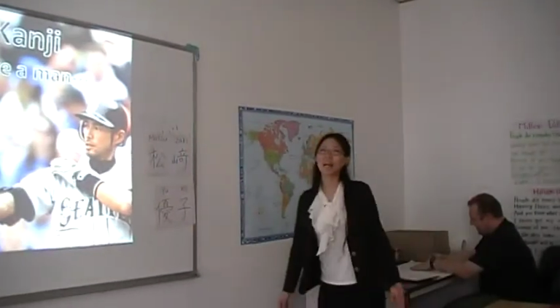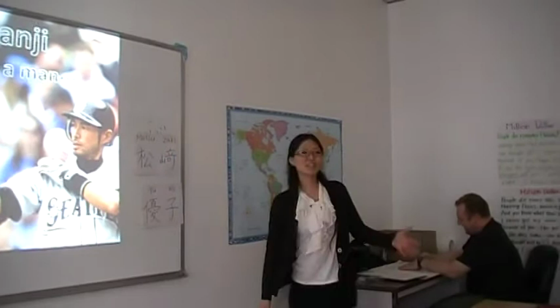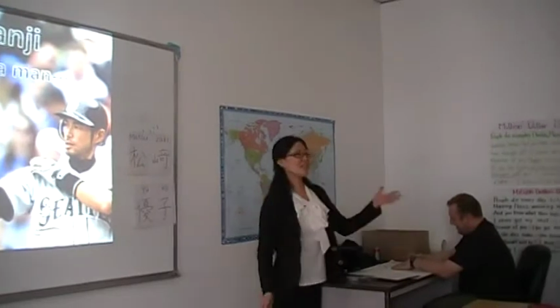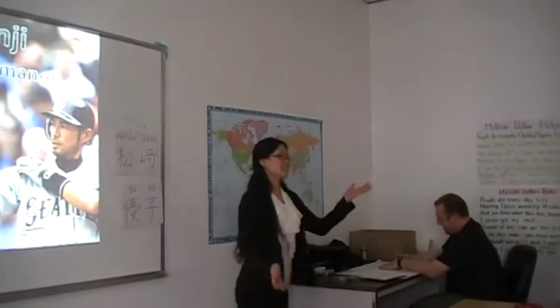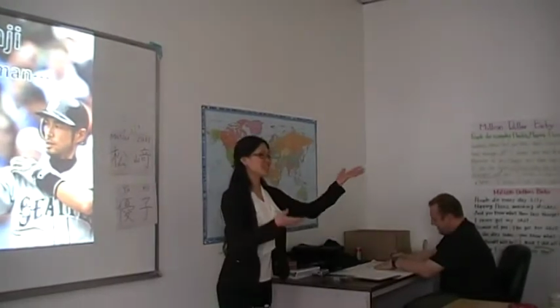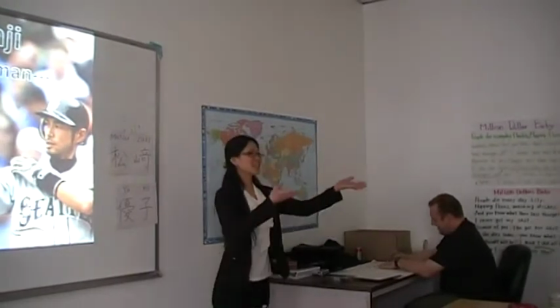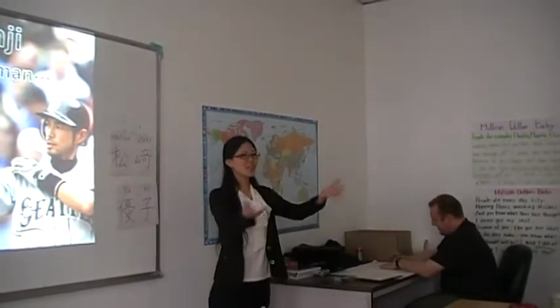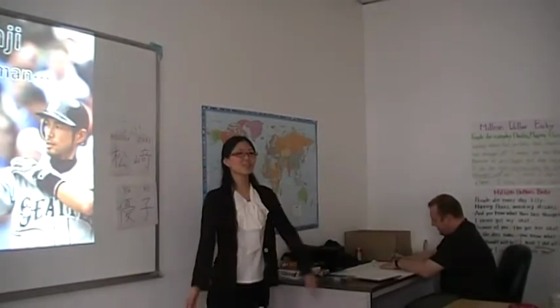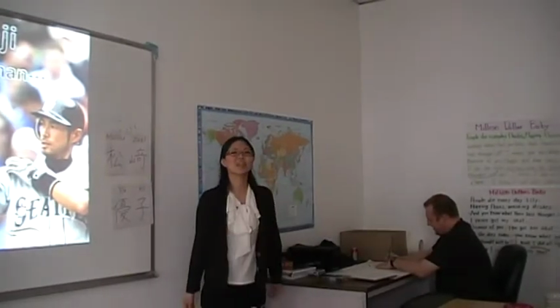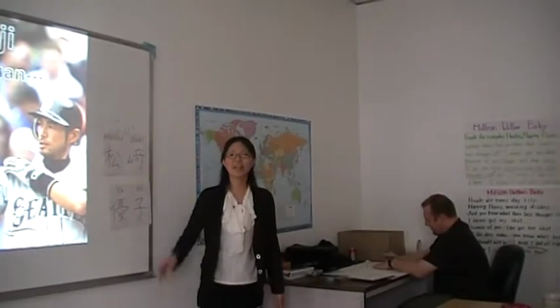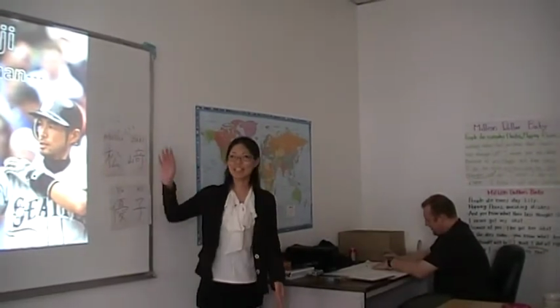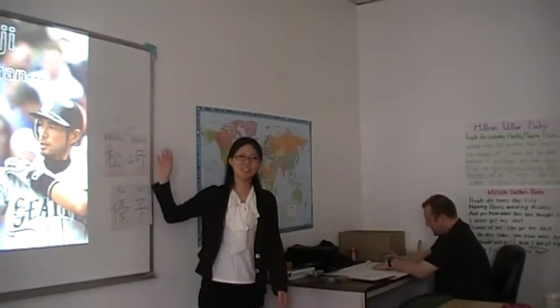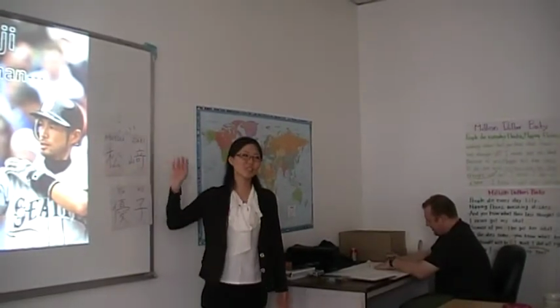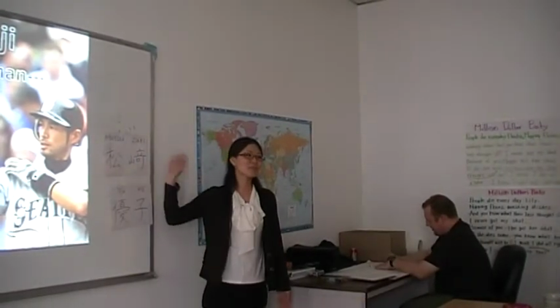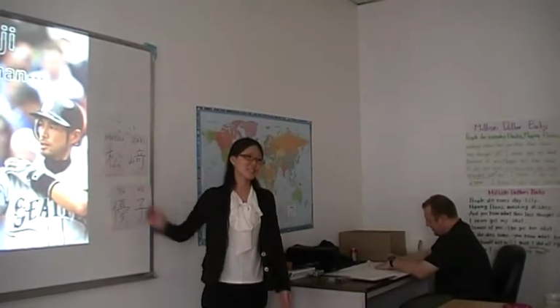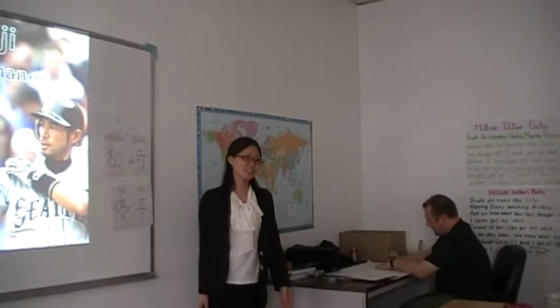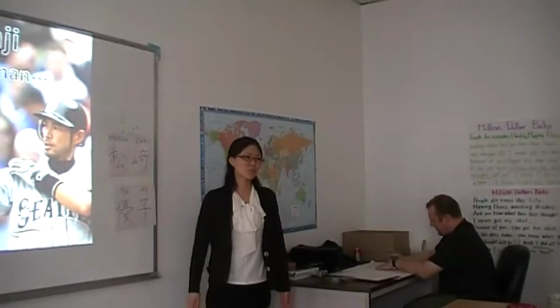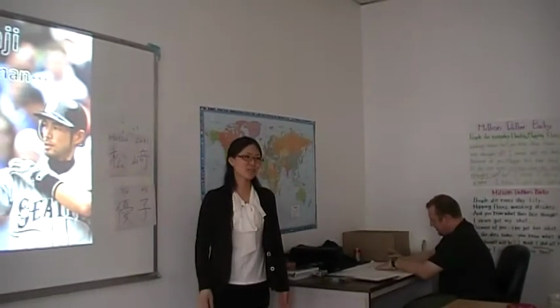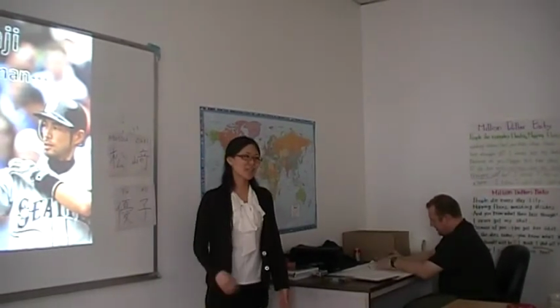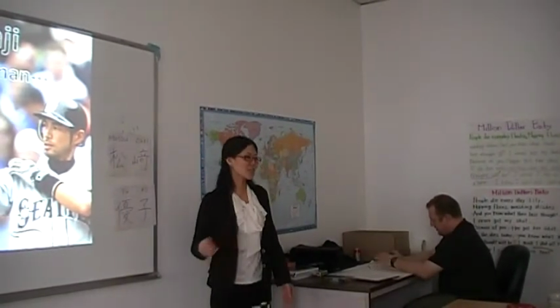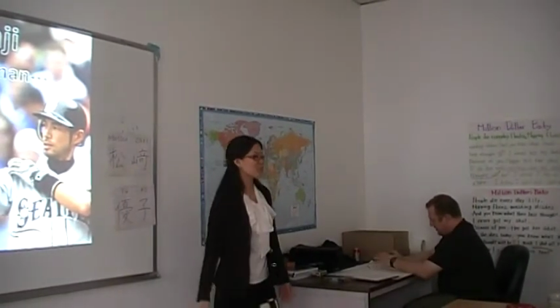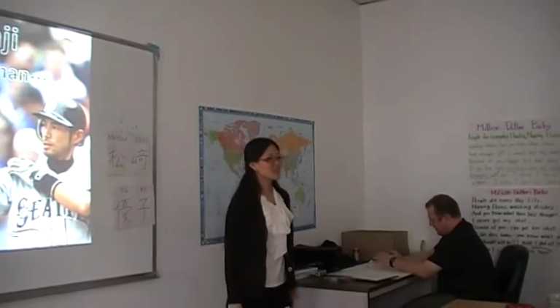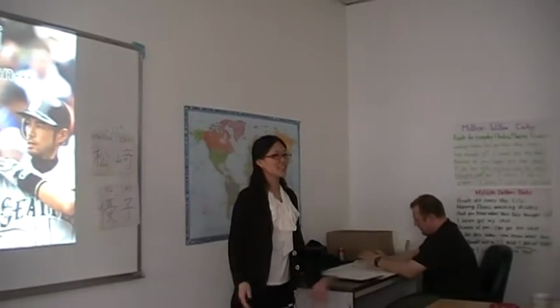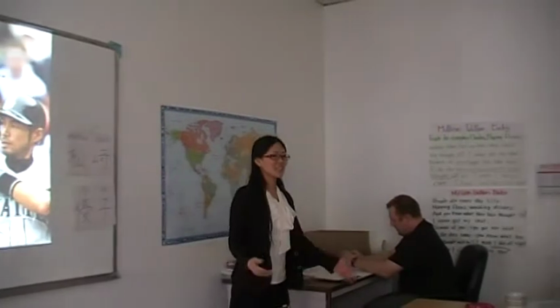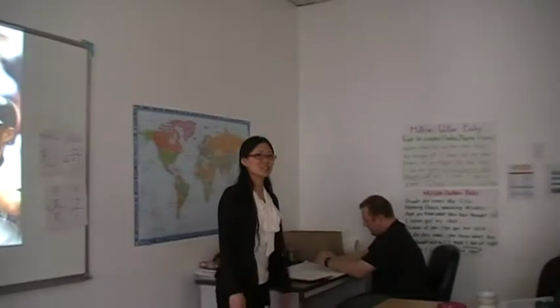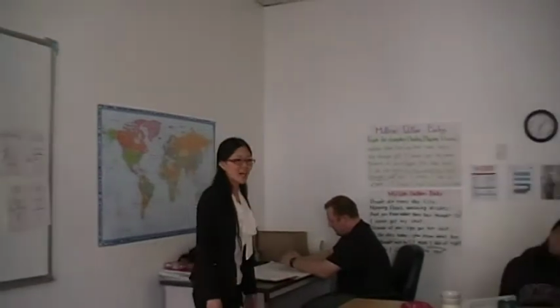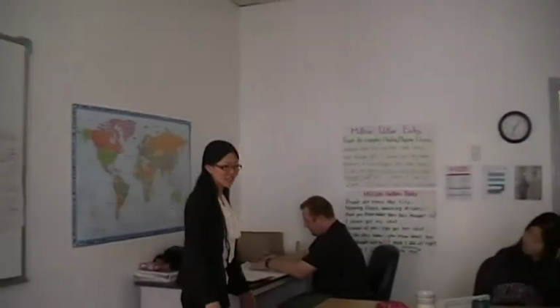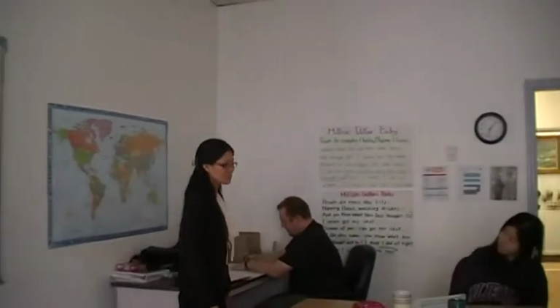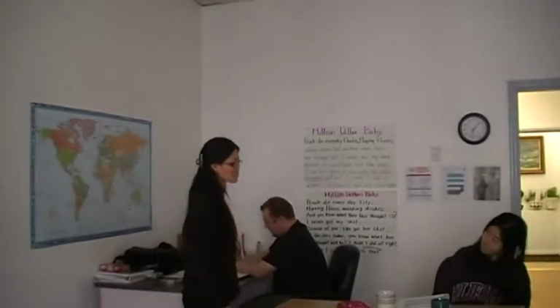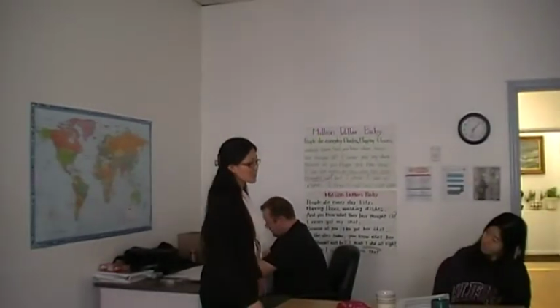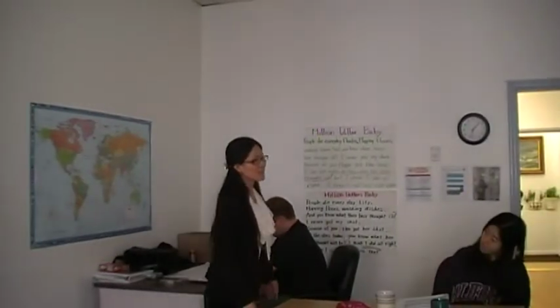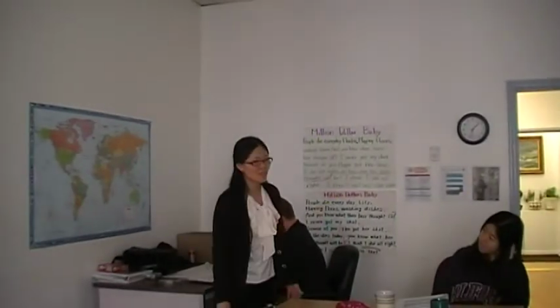And I can write your name in kanji. It's going to be very fun.